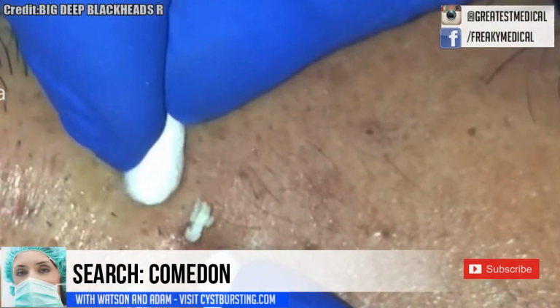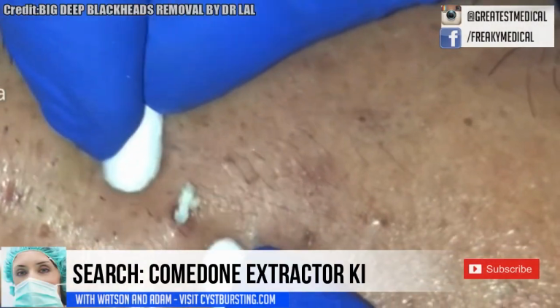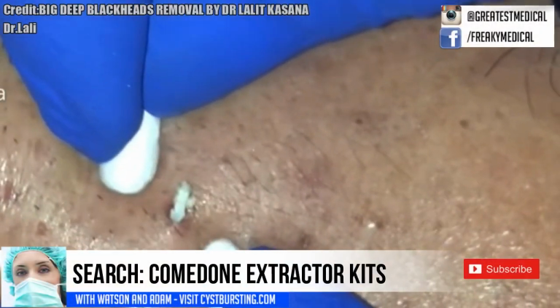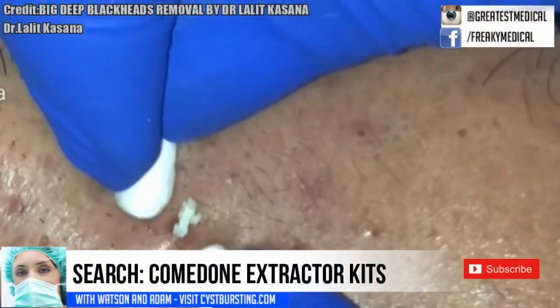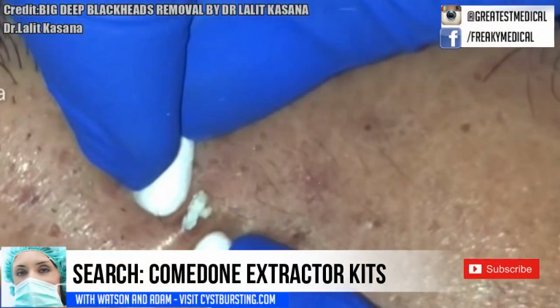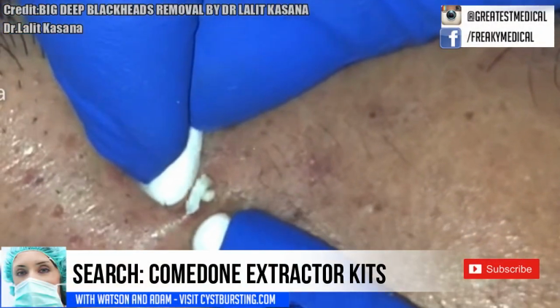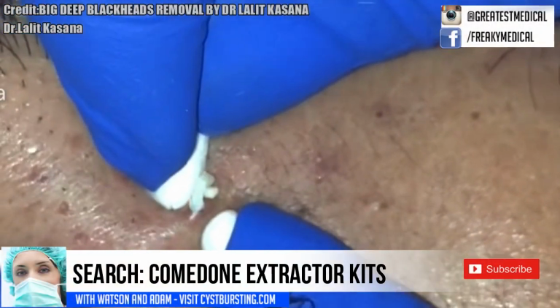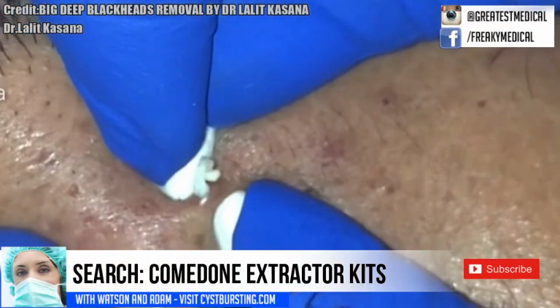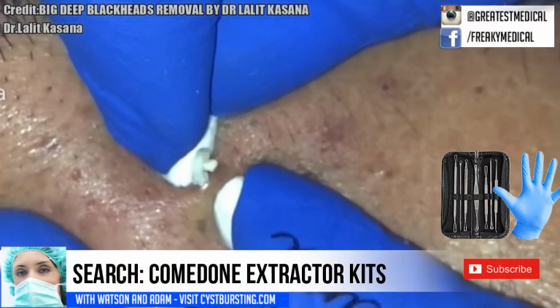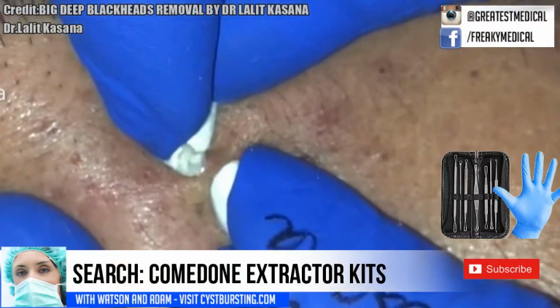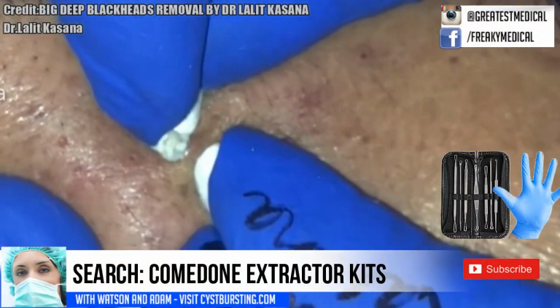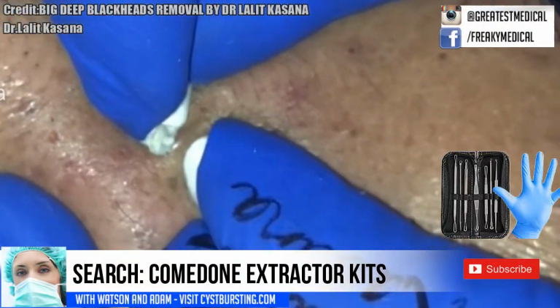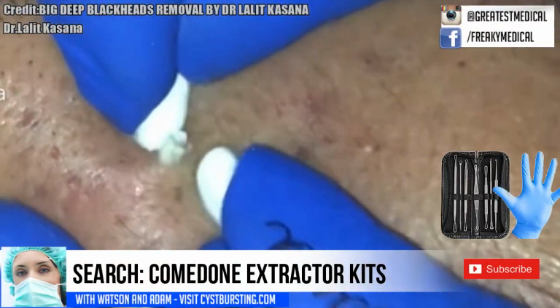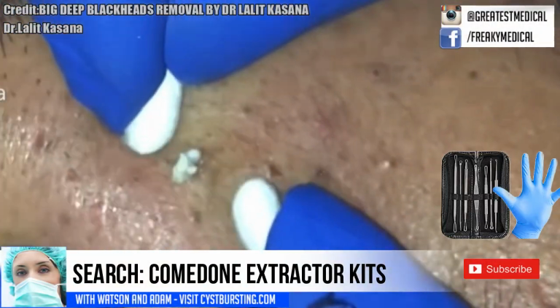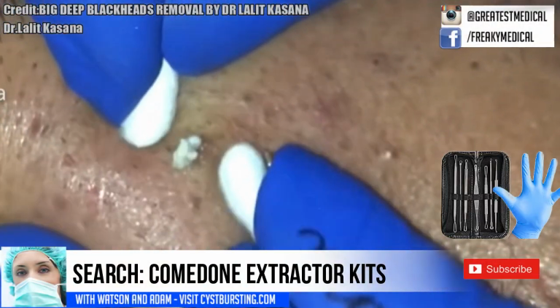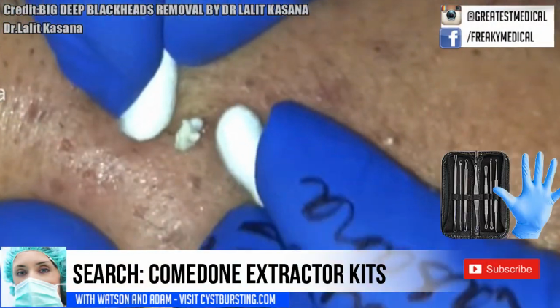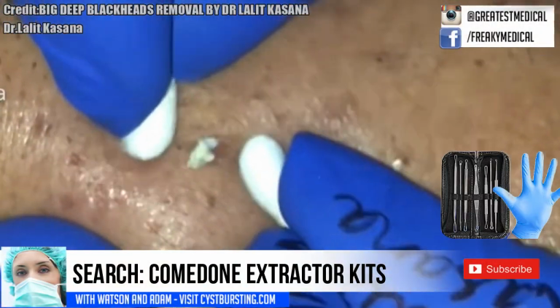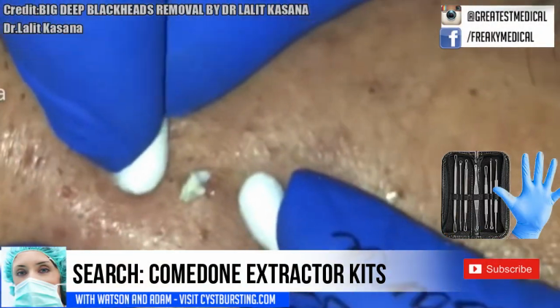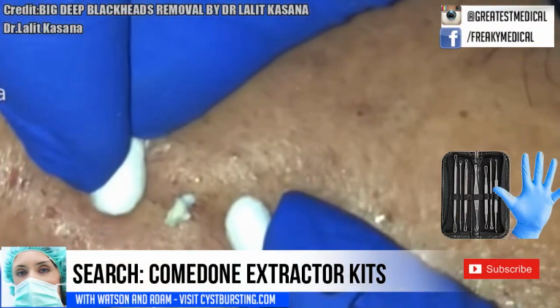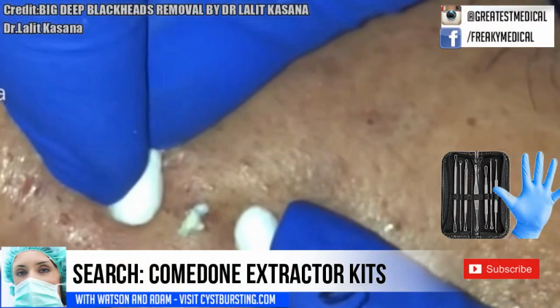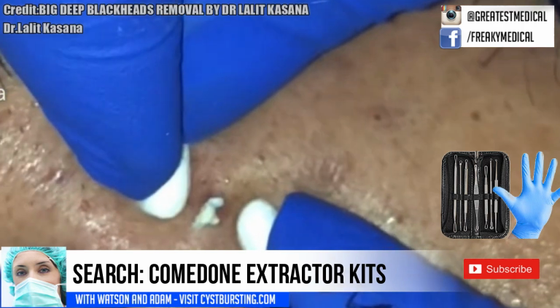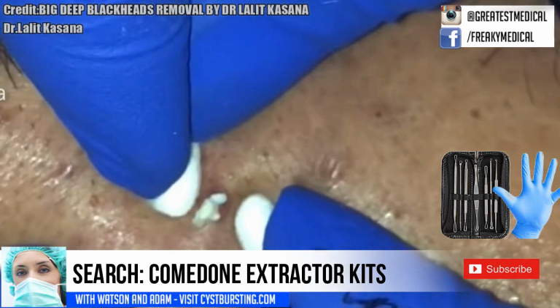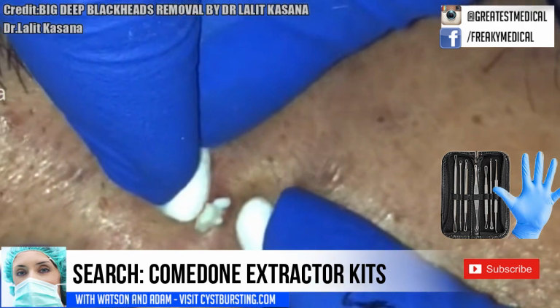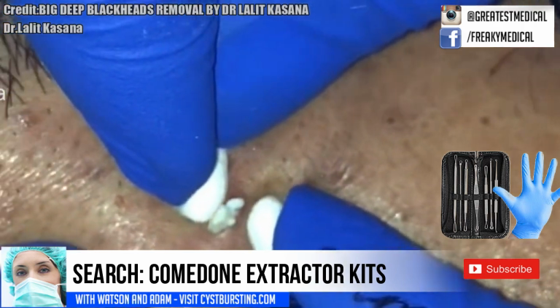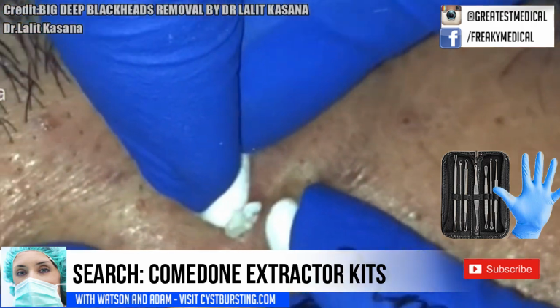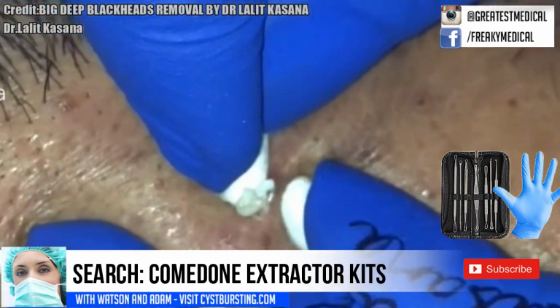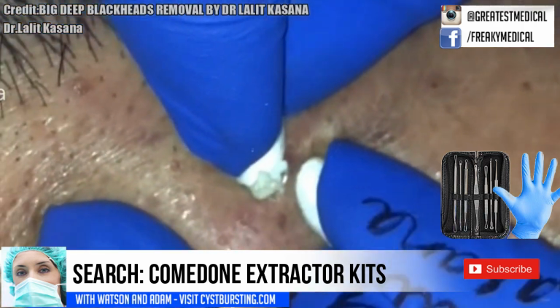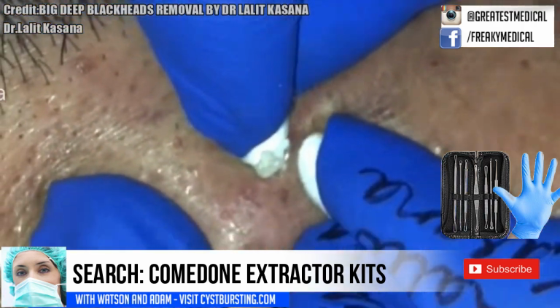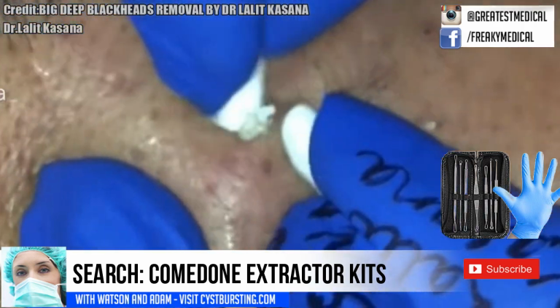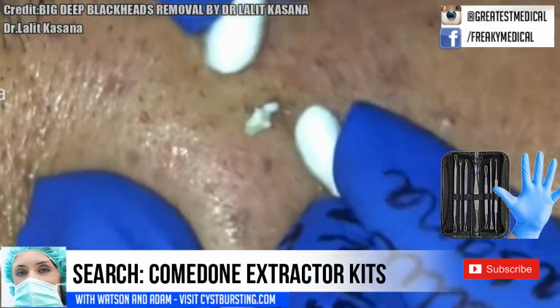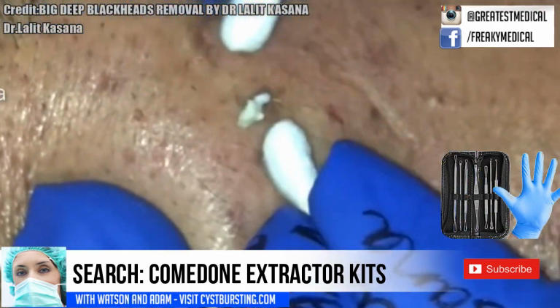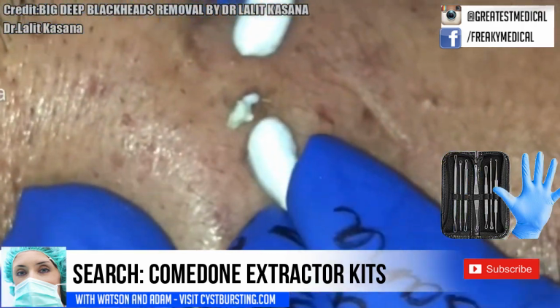Speaking of pros, make sure to pick up some Pimple Popping tools. Even the most benign whitehead is best popped with the right tool.